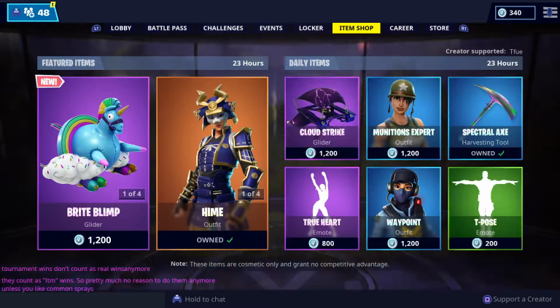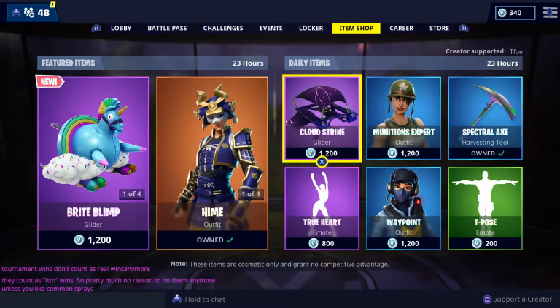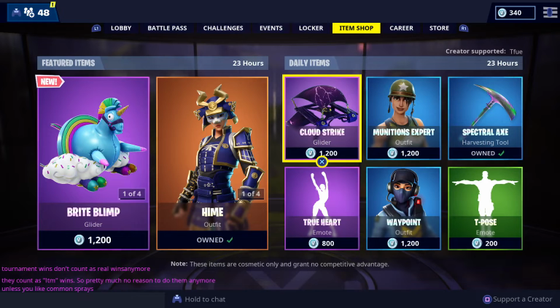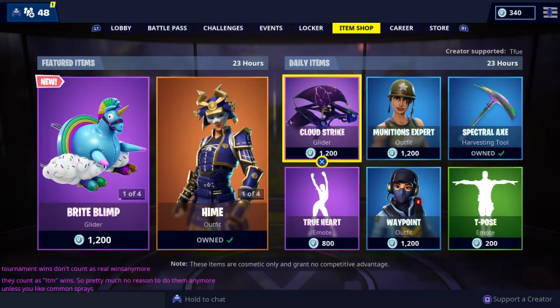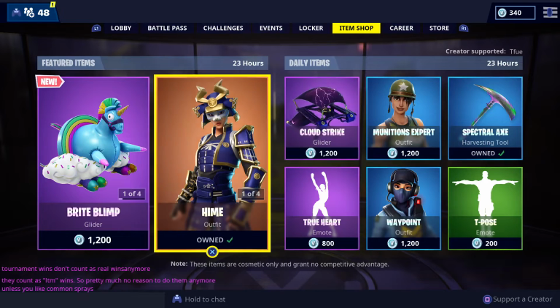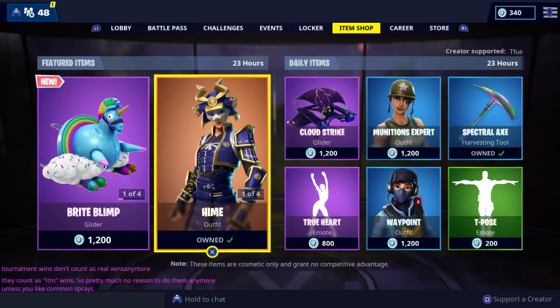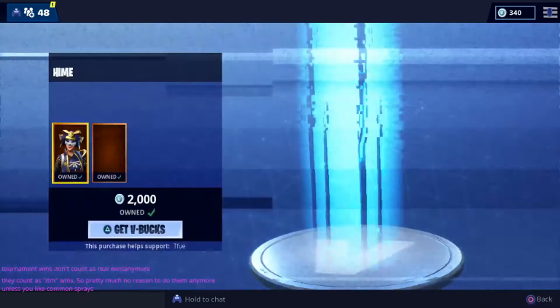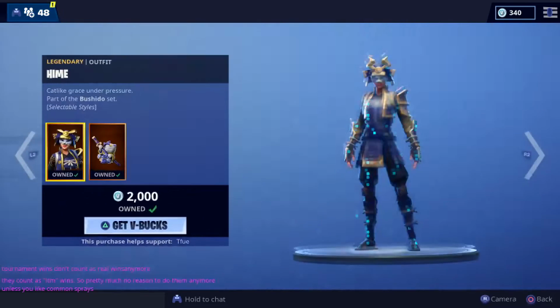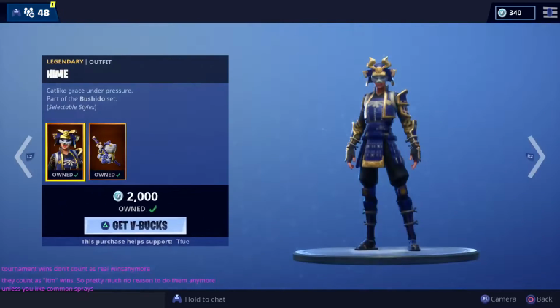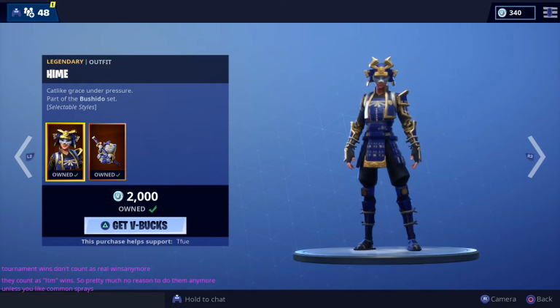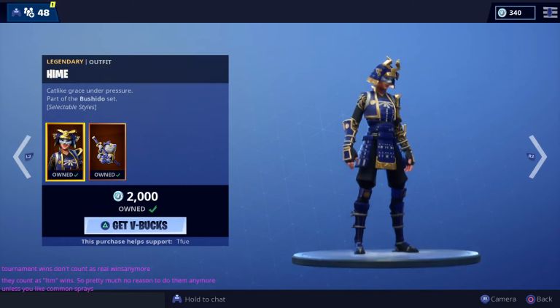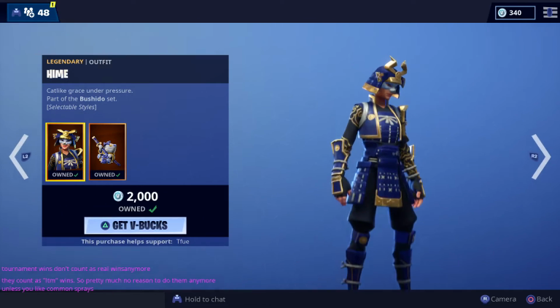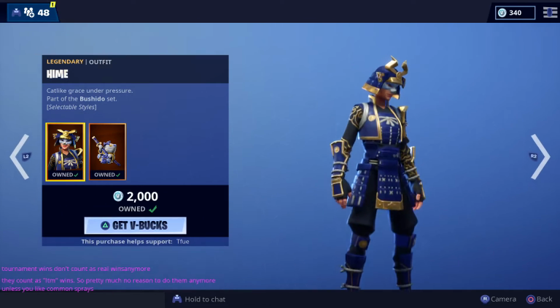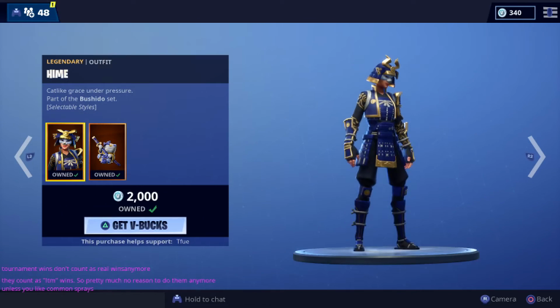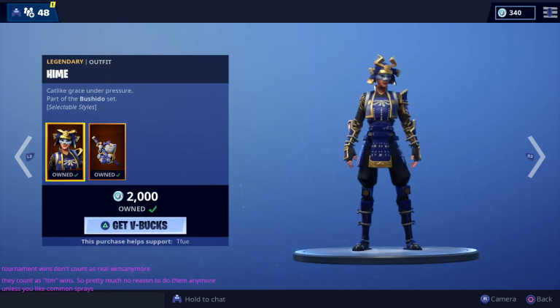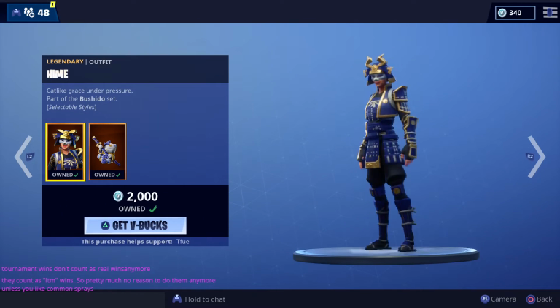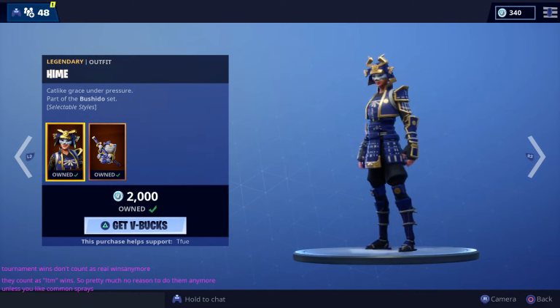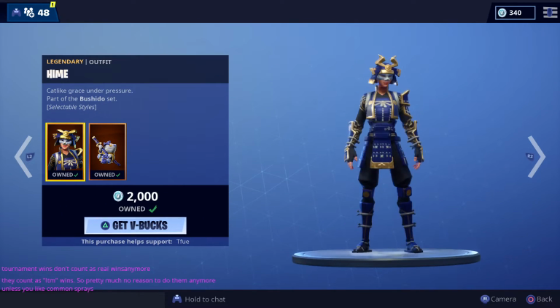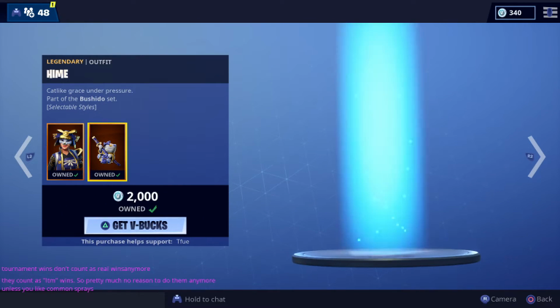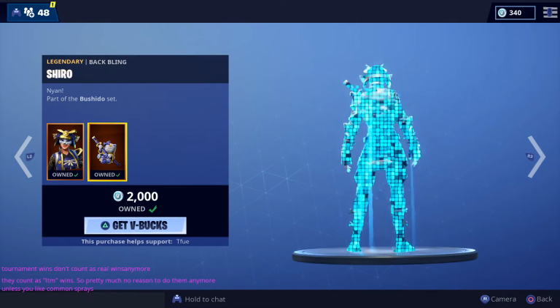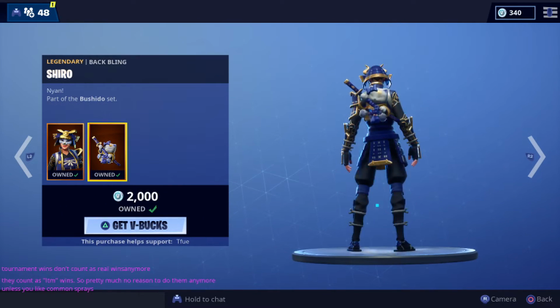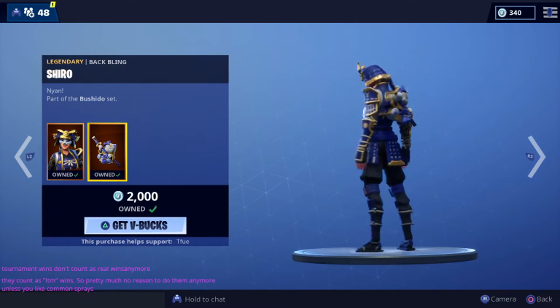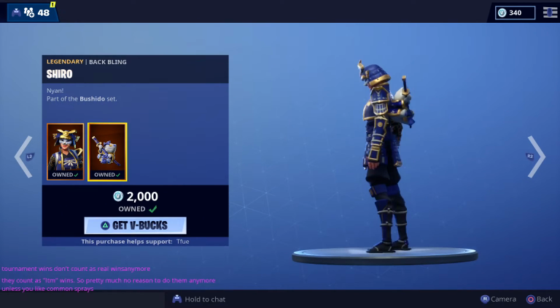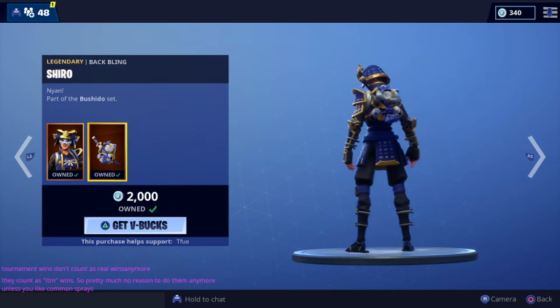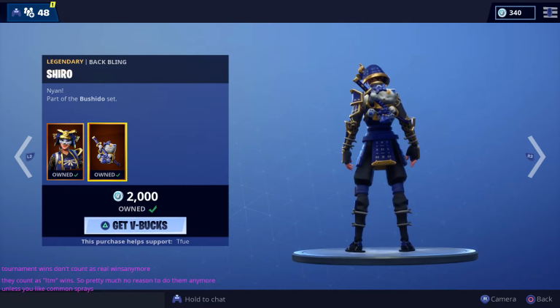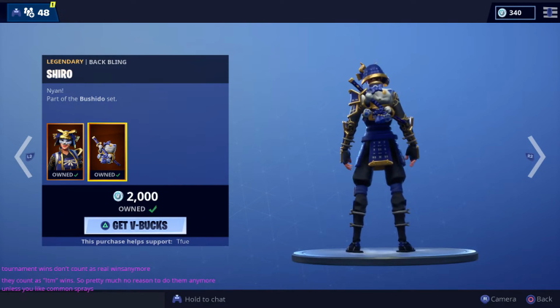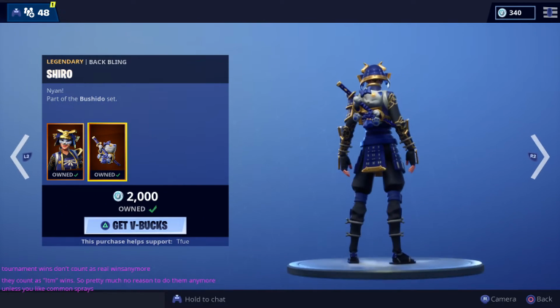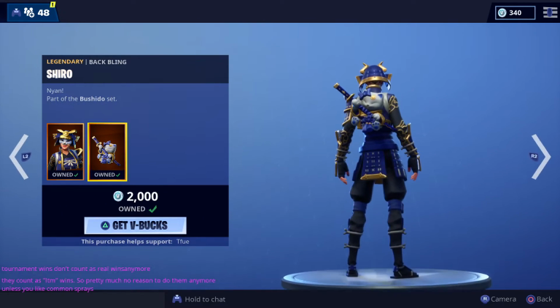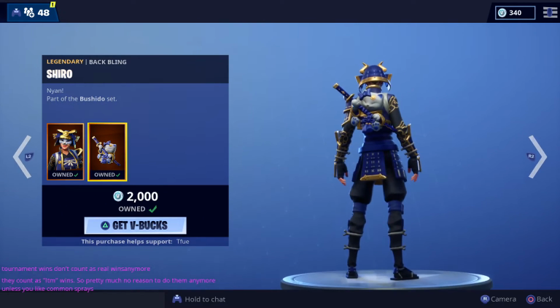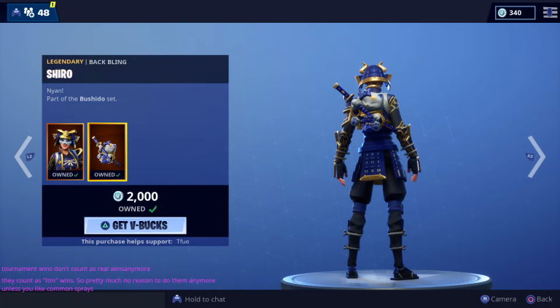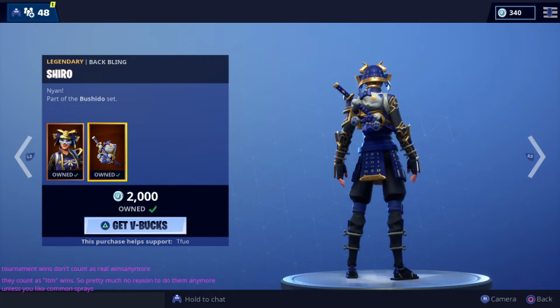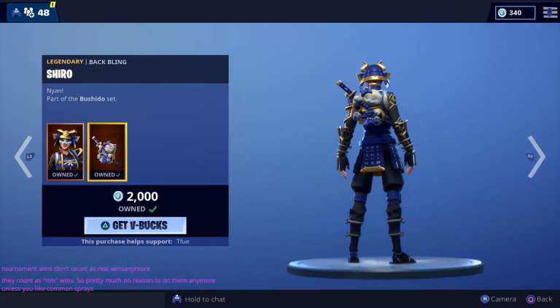And then we have the Heim back bling — not bad. The back bling is pretty cool; it's the cat holding the sword.